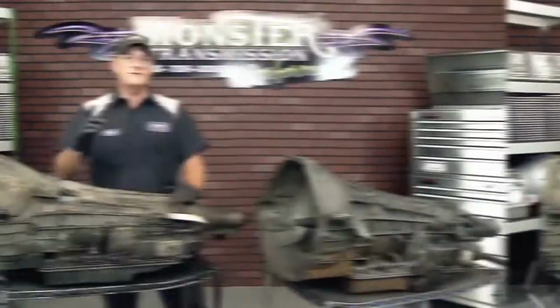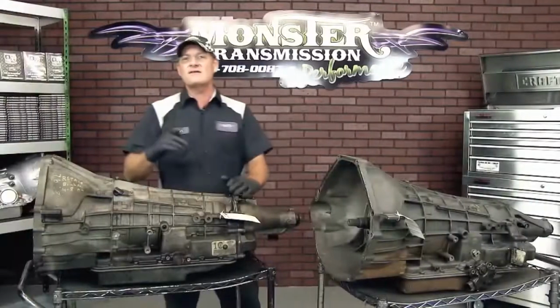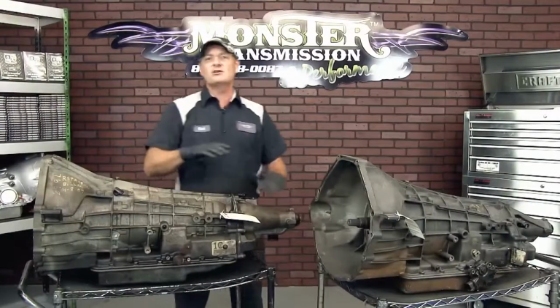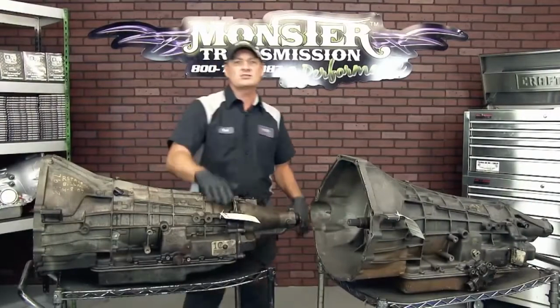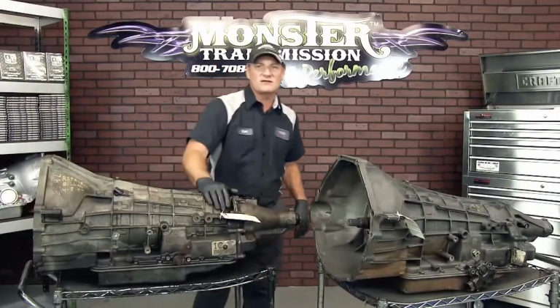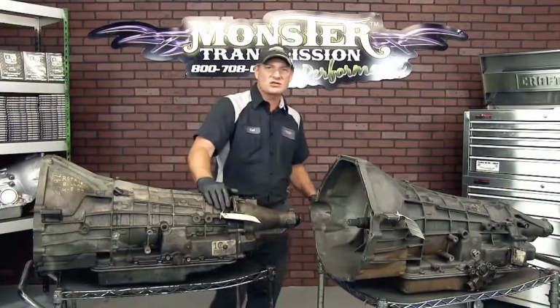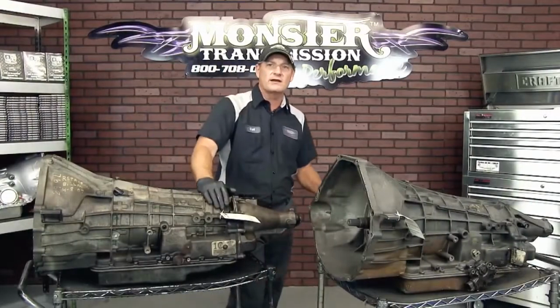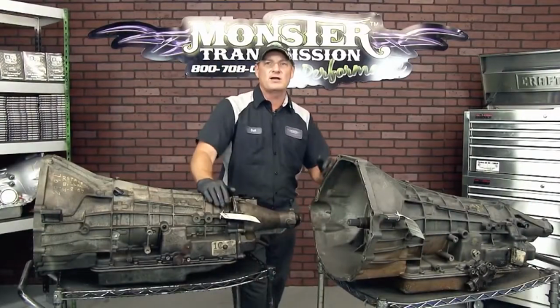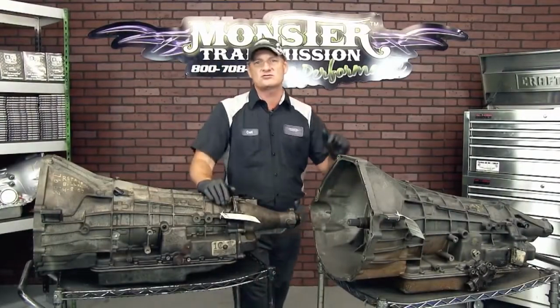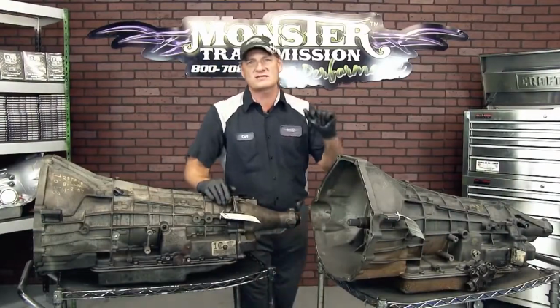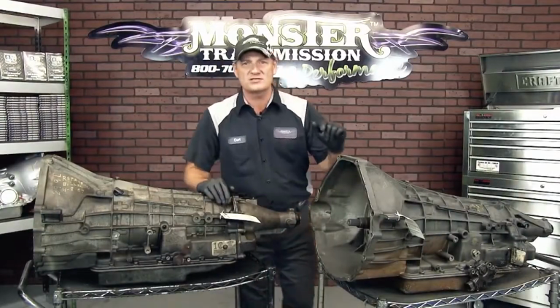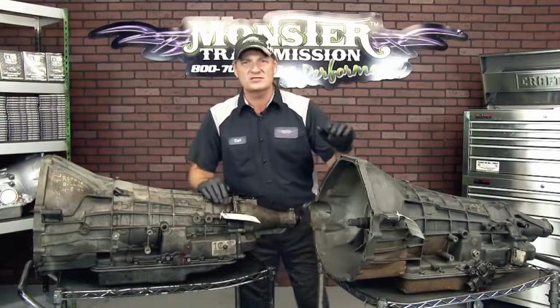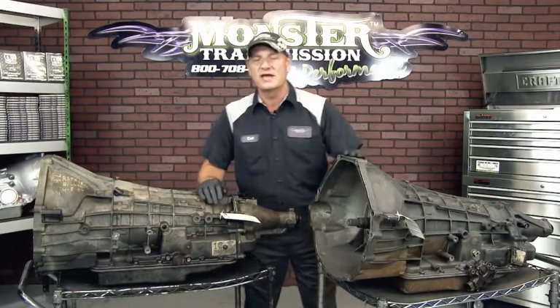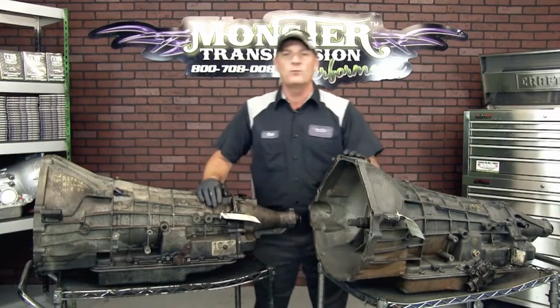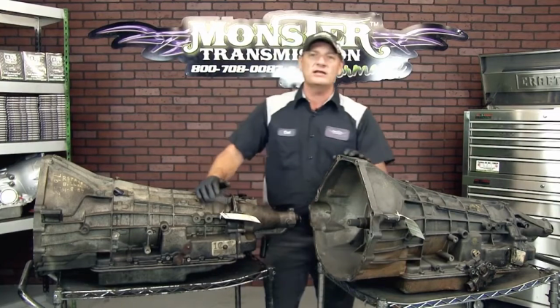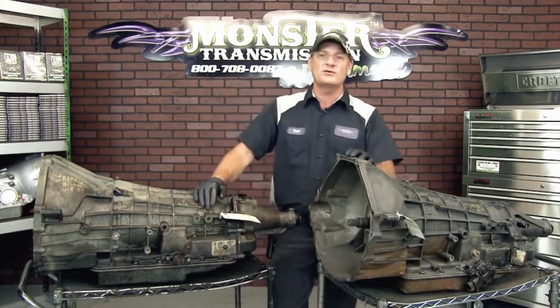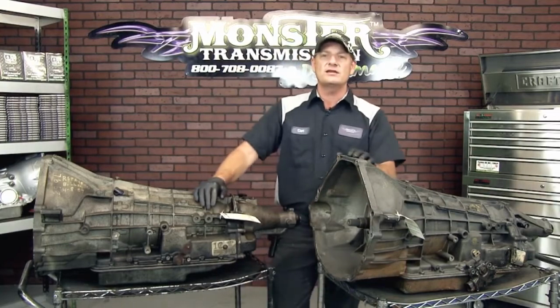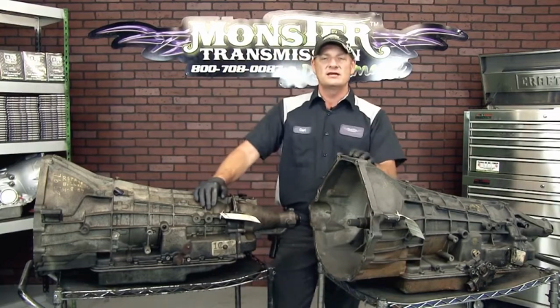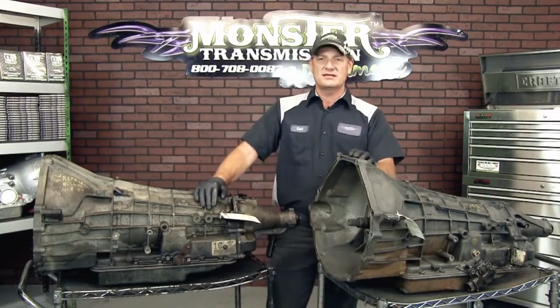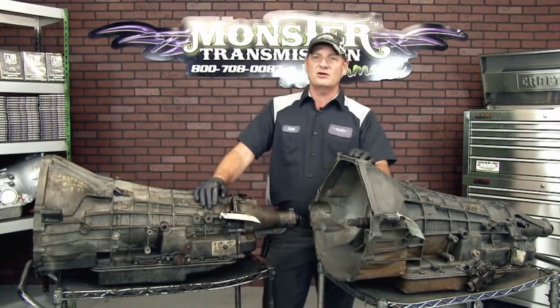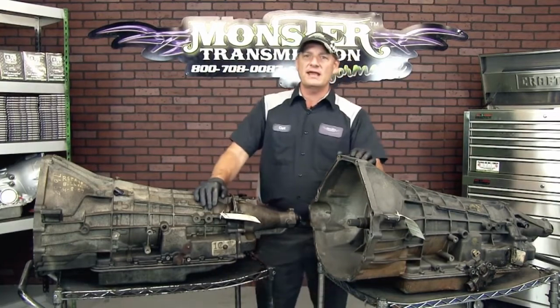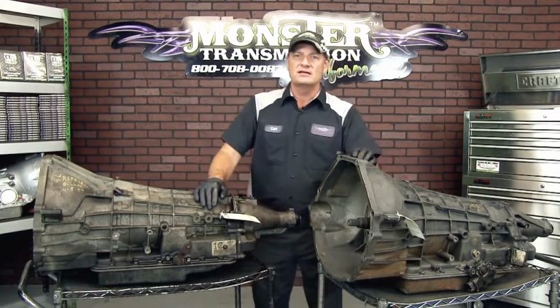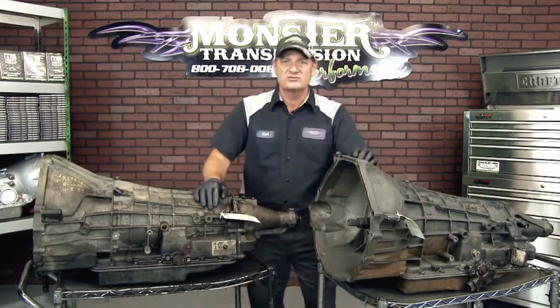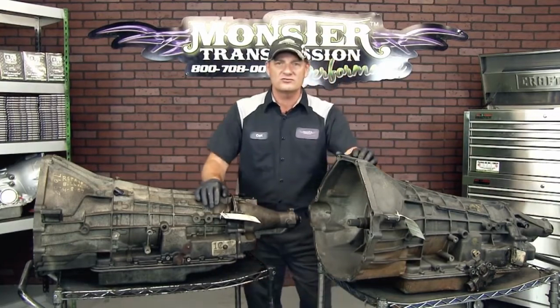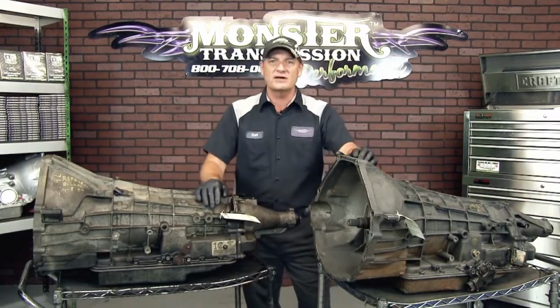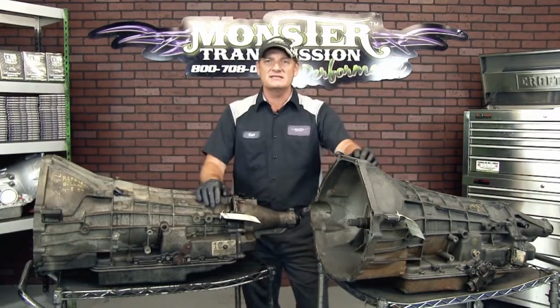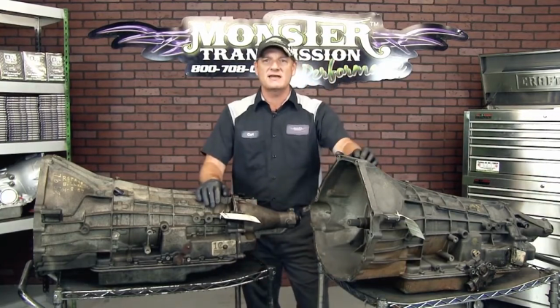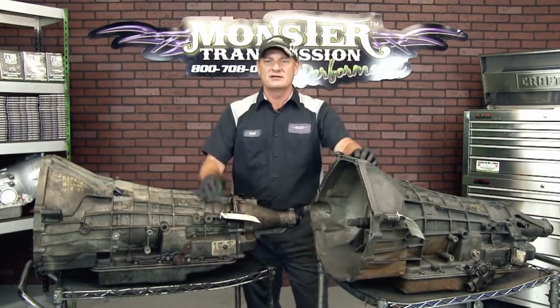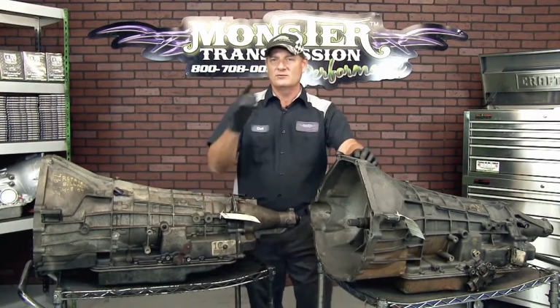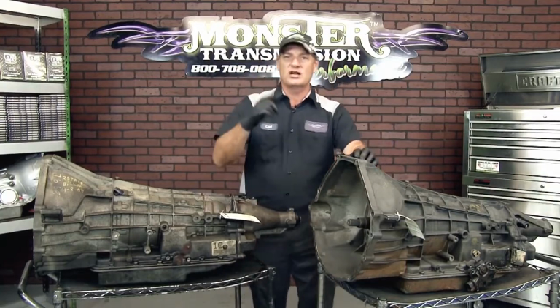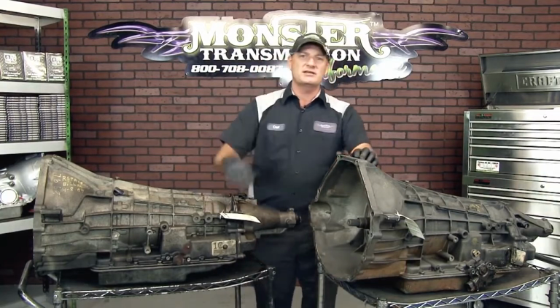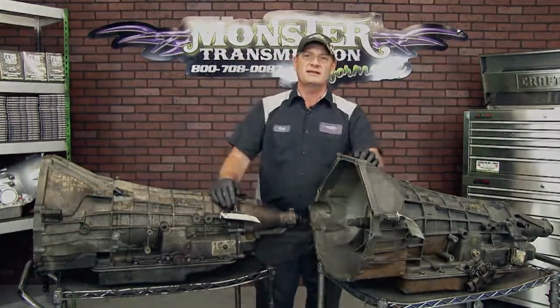If you have any questions, give us a call here at Monster Transmission at 1-800-708-0087. We'll talk to you then.